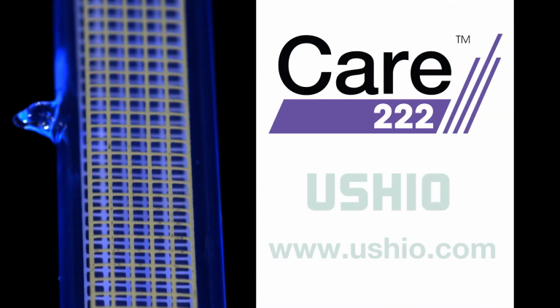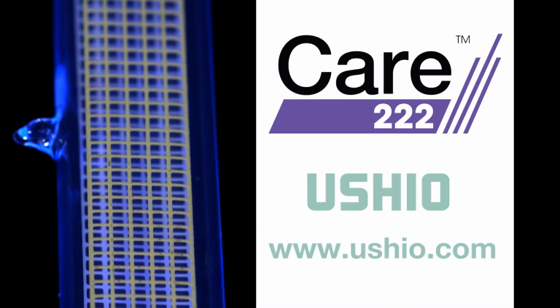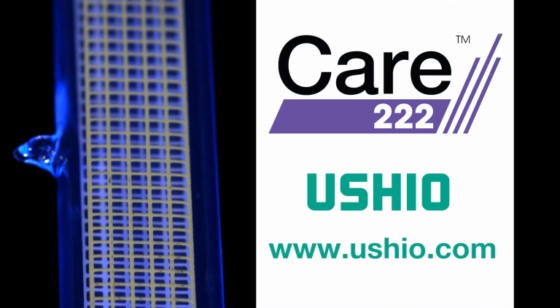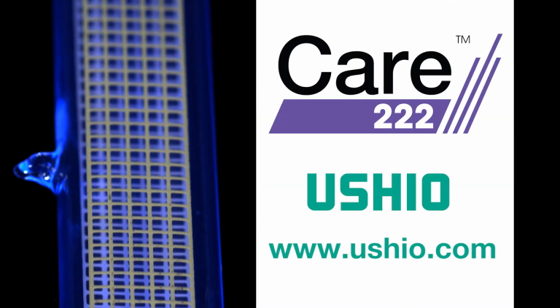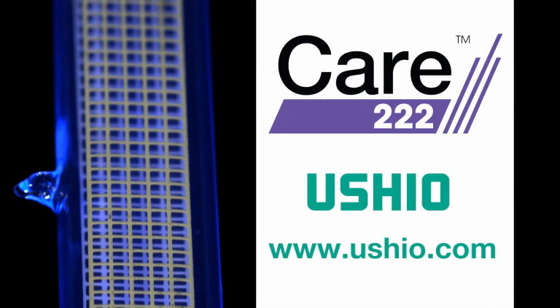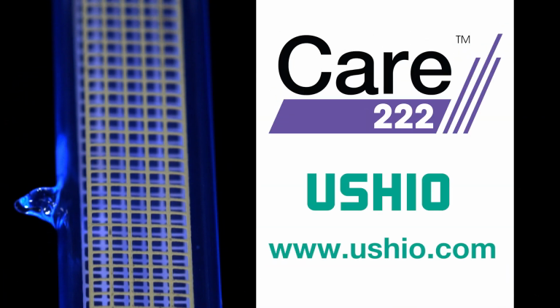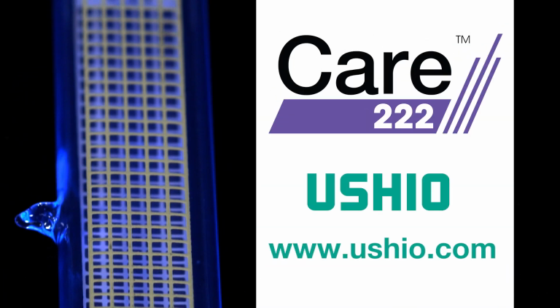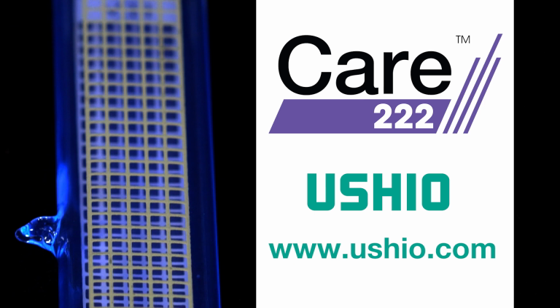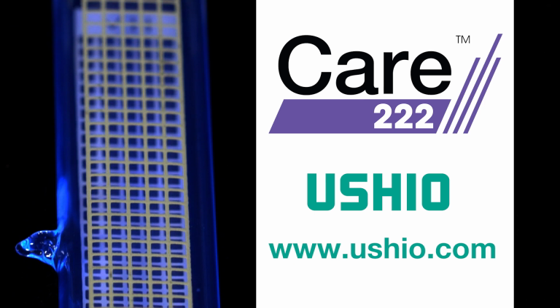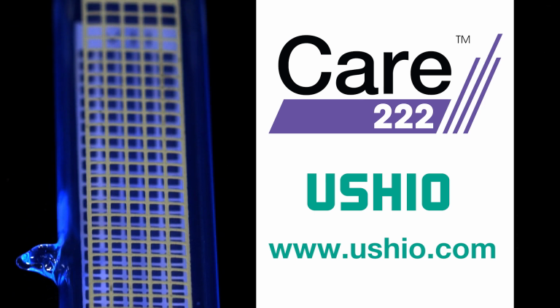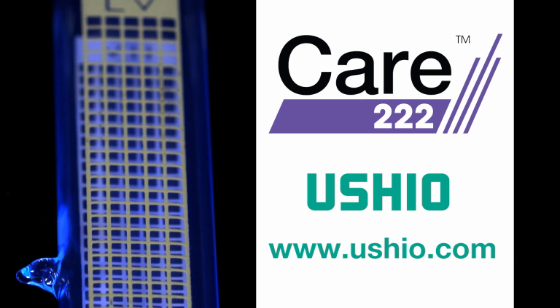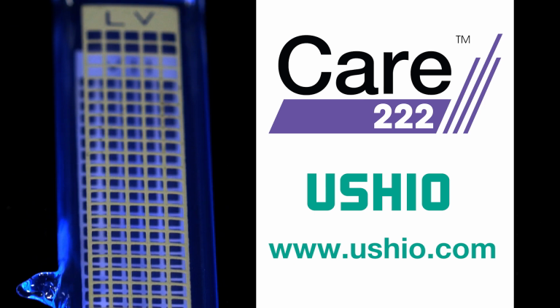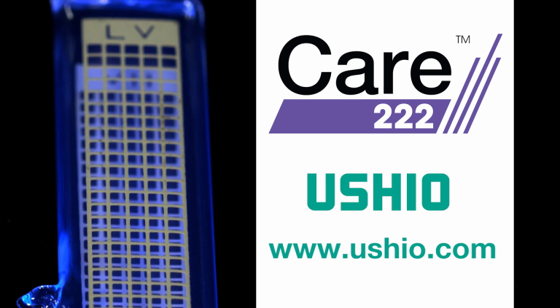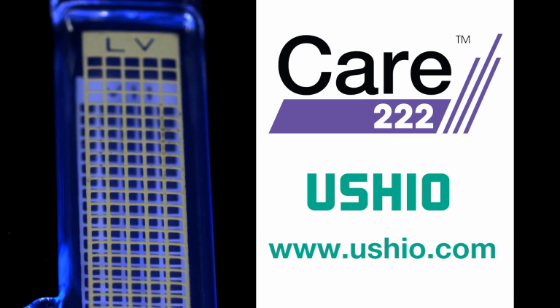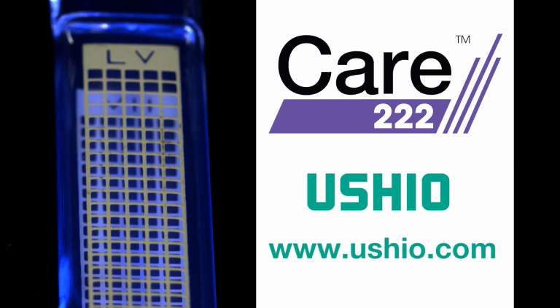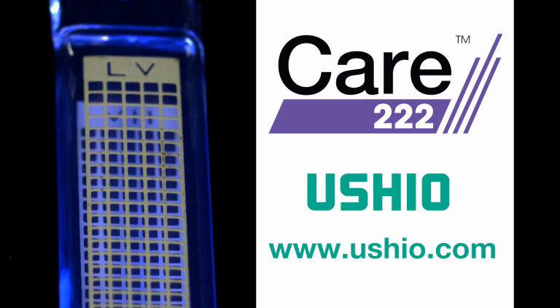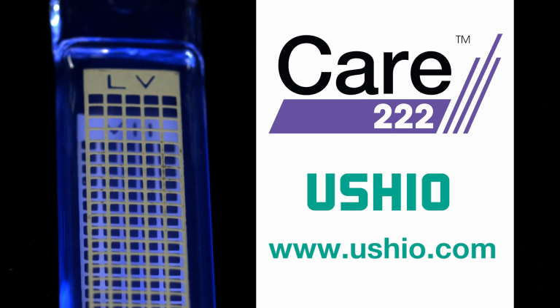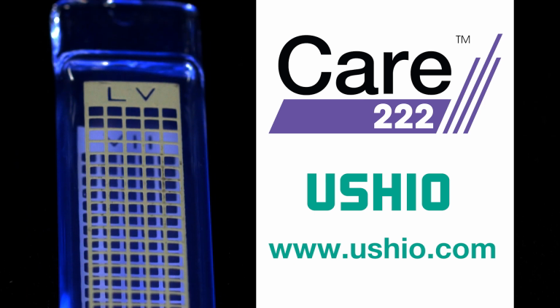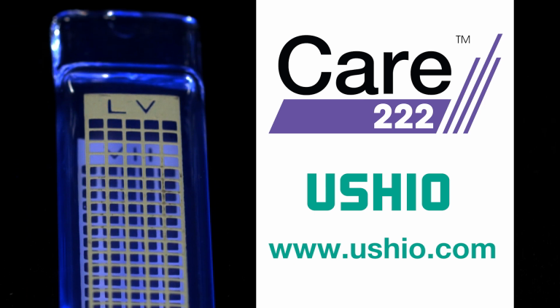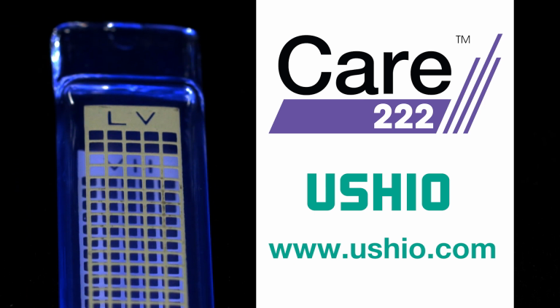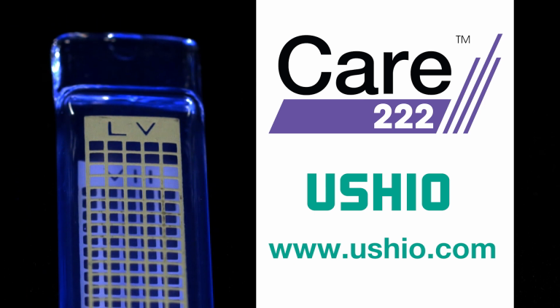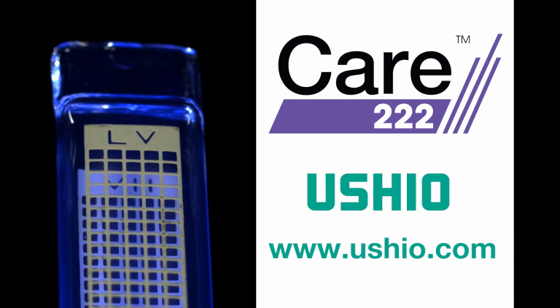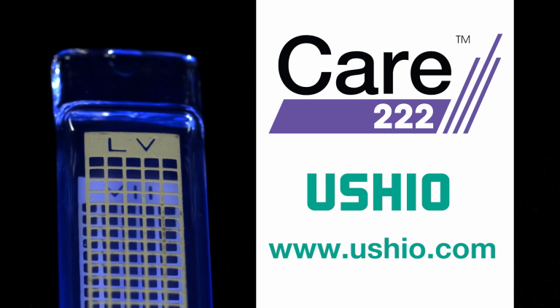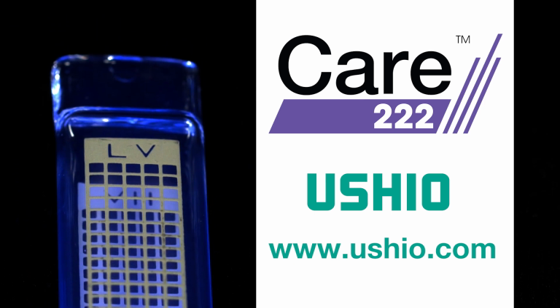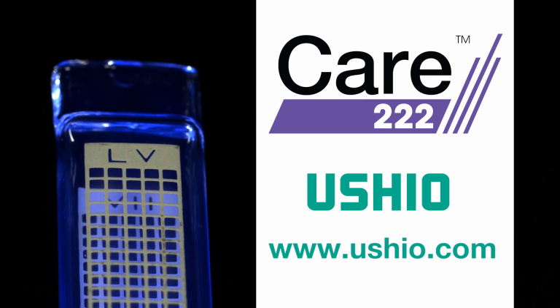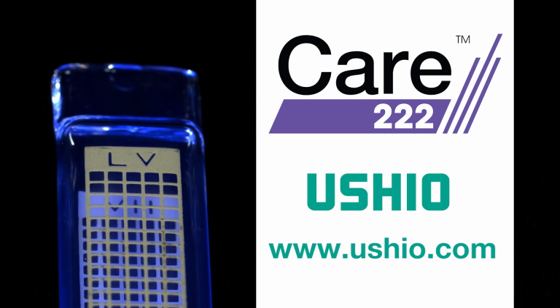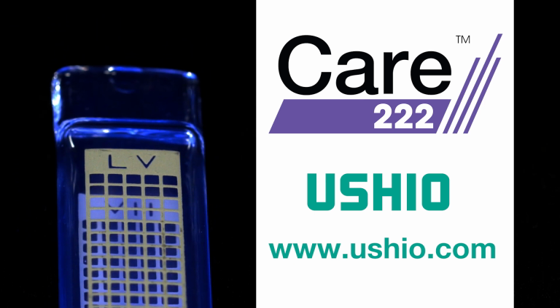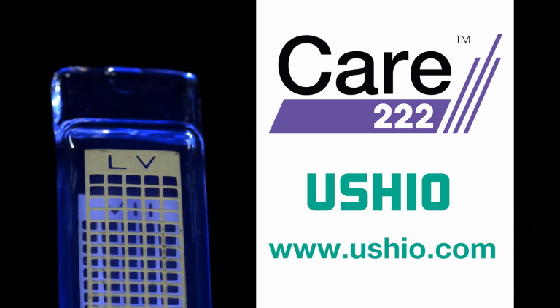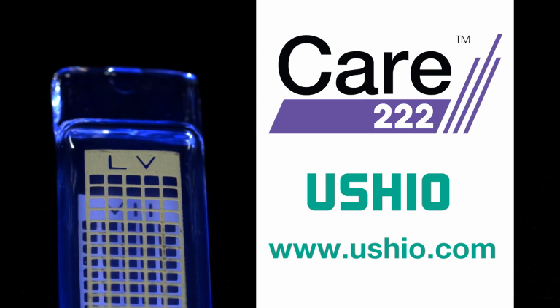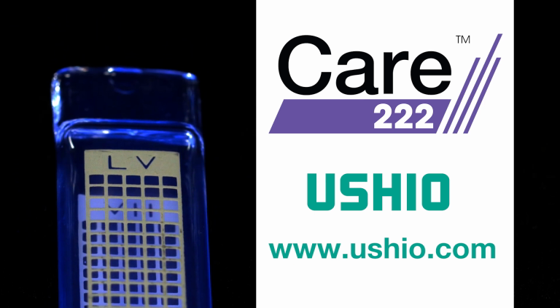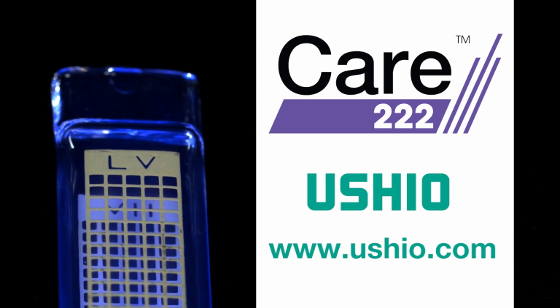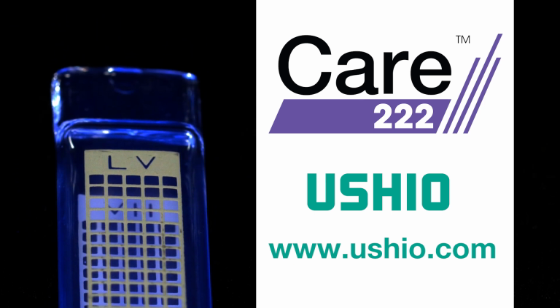For more information about the entire CARE 222 product line, visit our website at ushio.com.